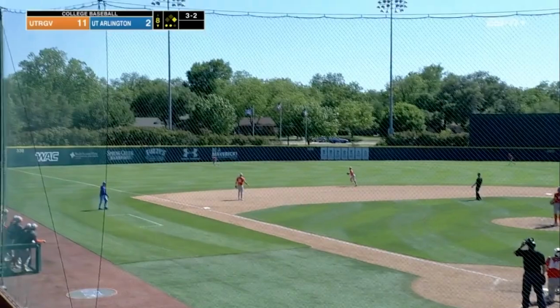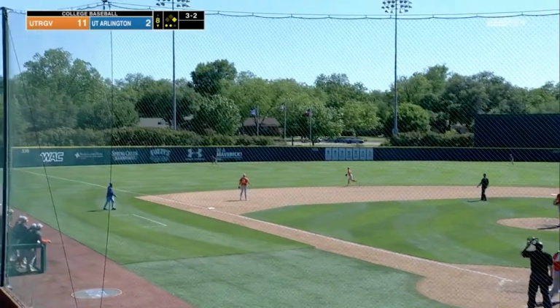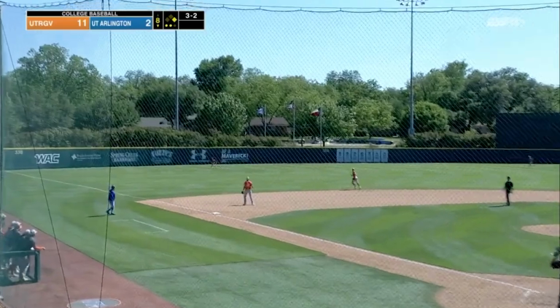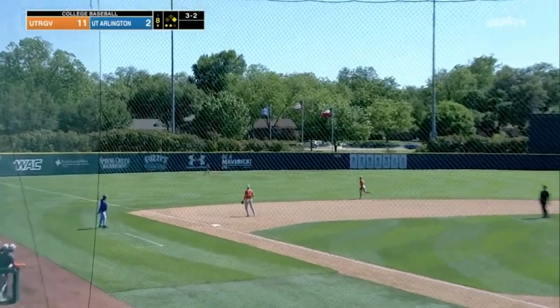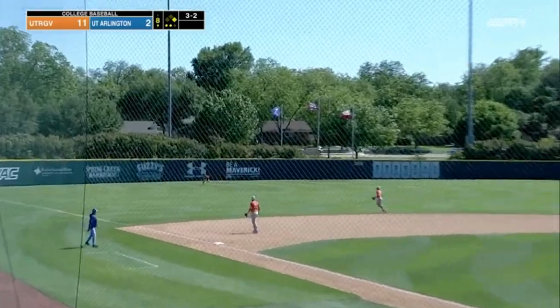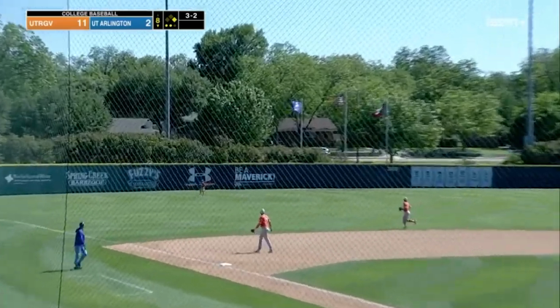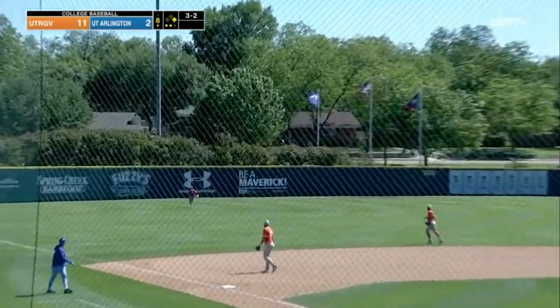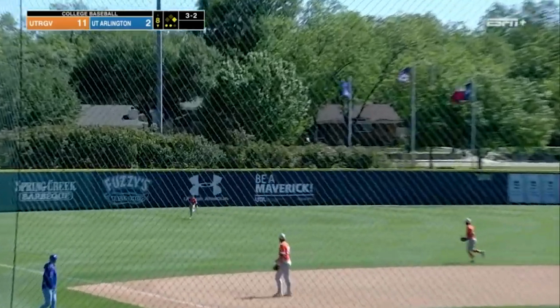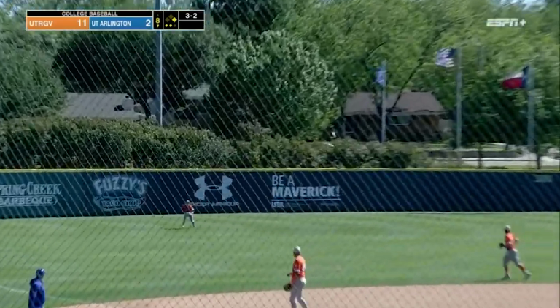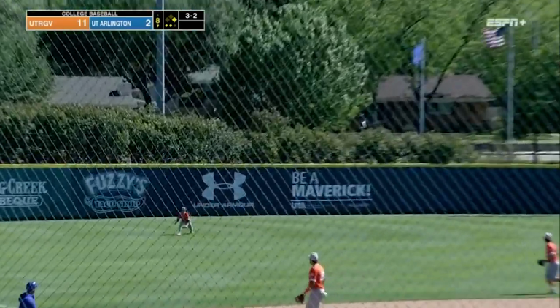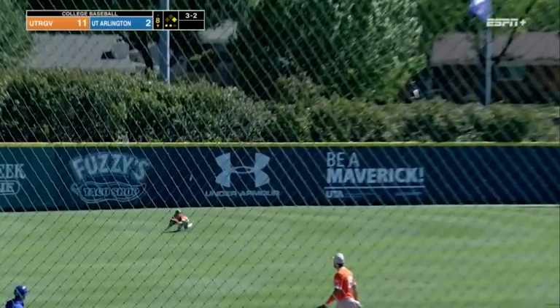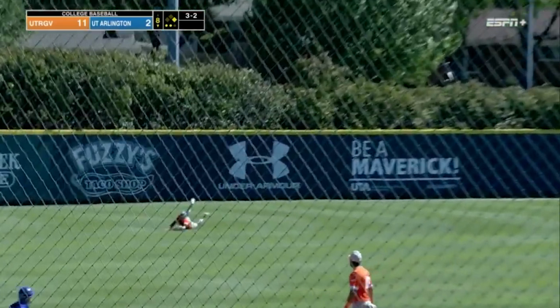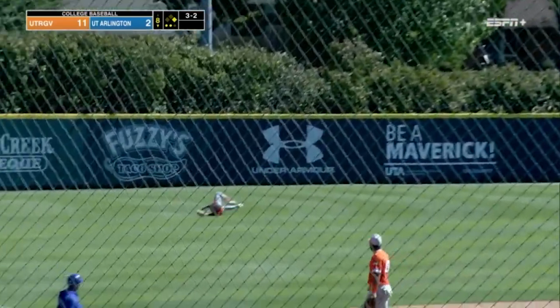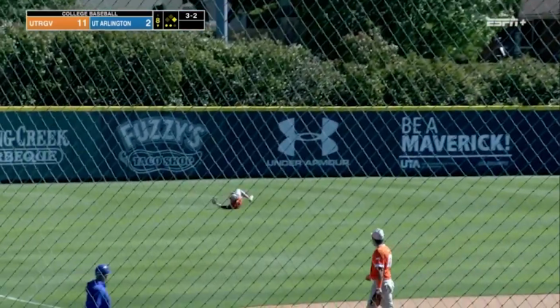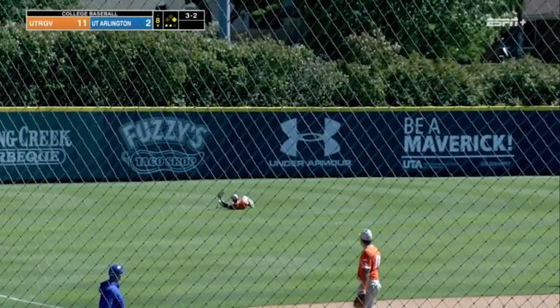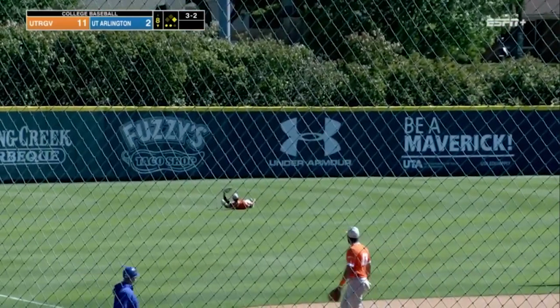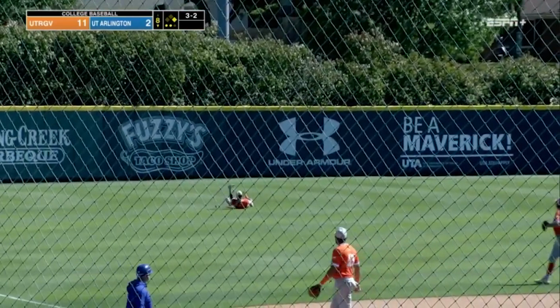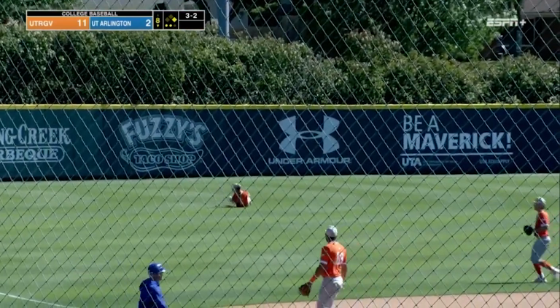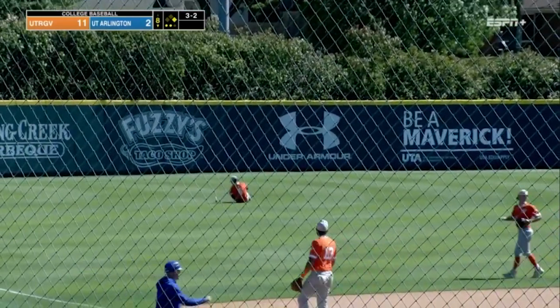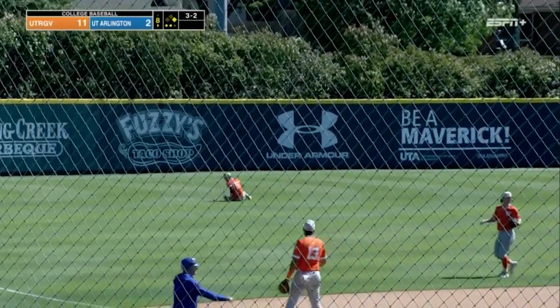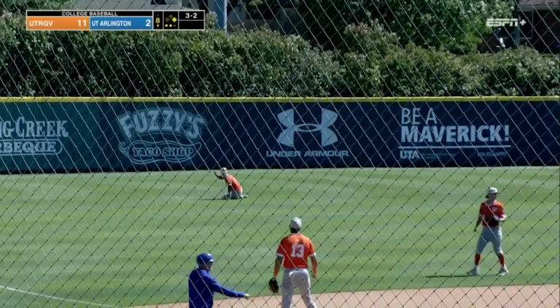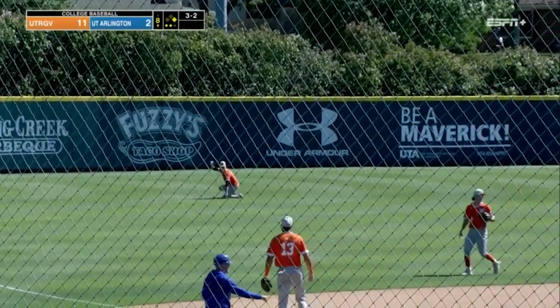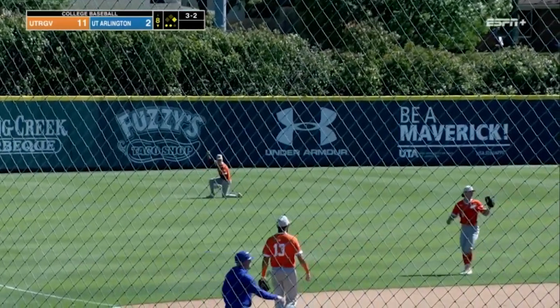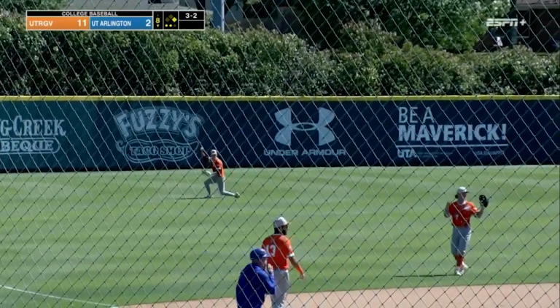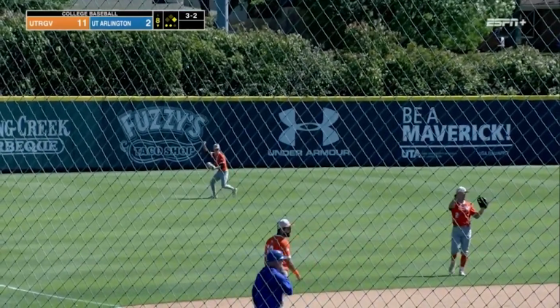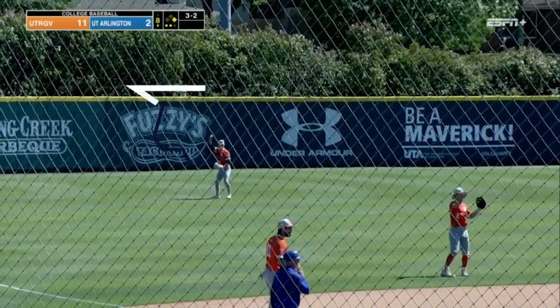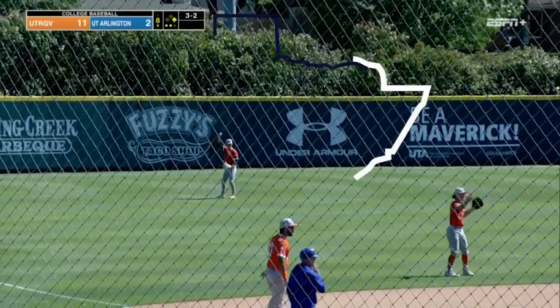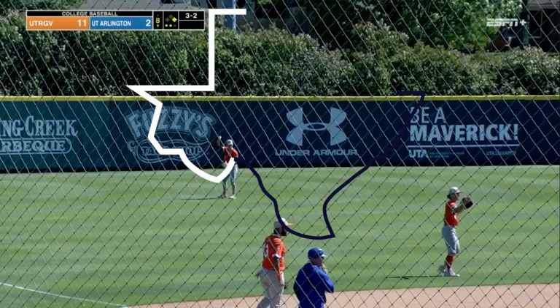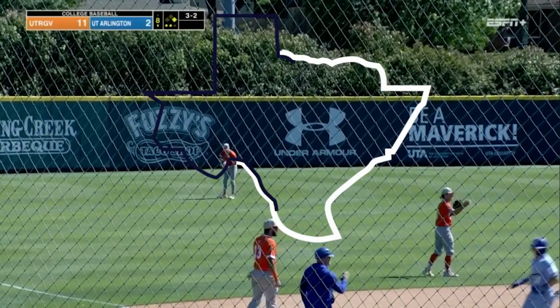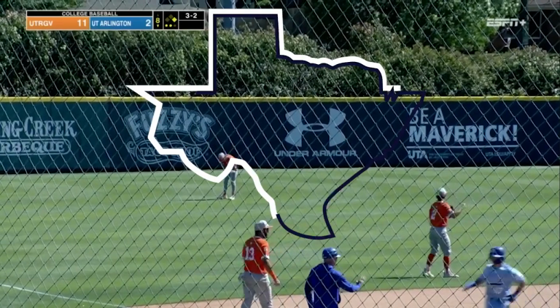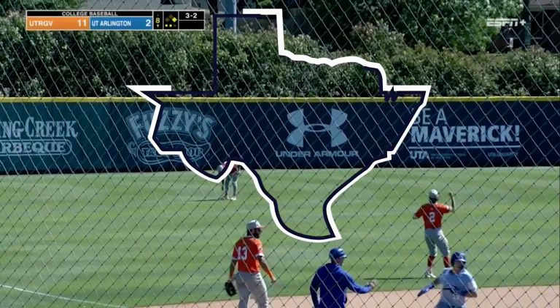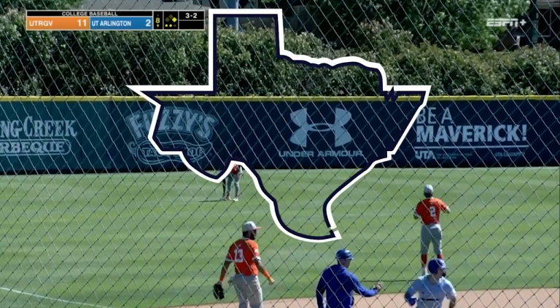Pointer lofts one to left field — could drop. And that could be a nice catch made by the left fielder.